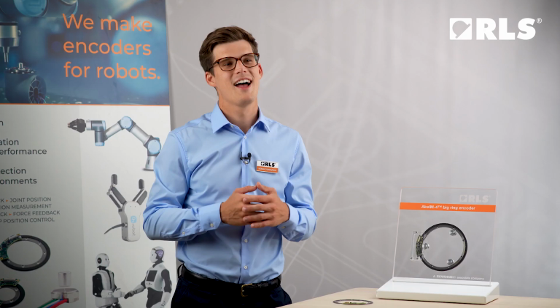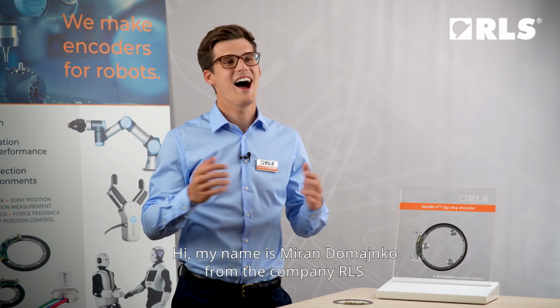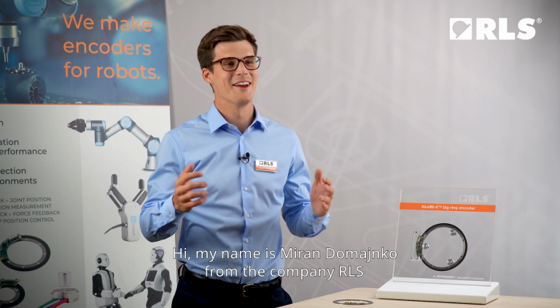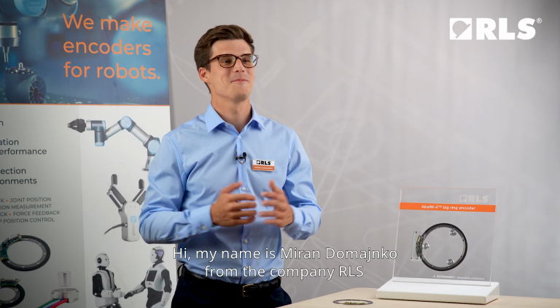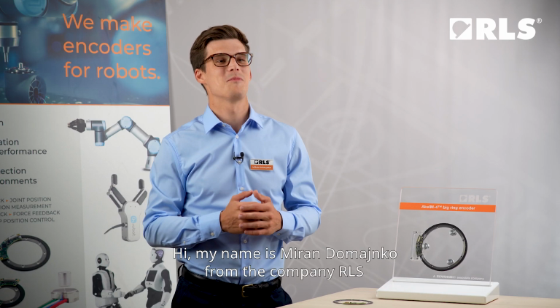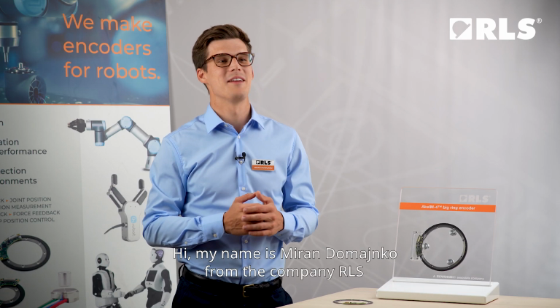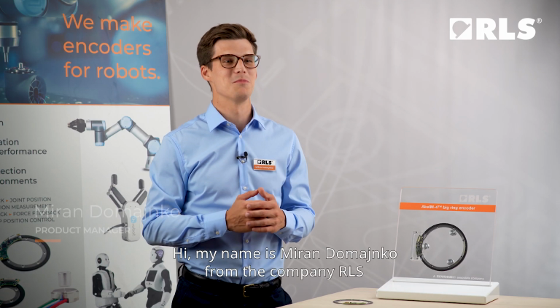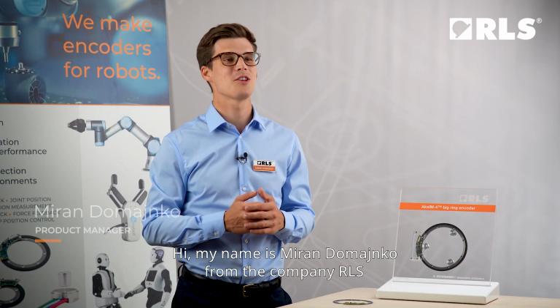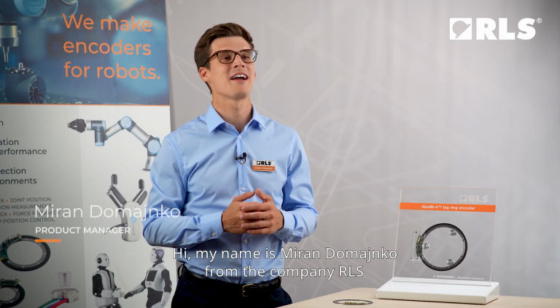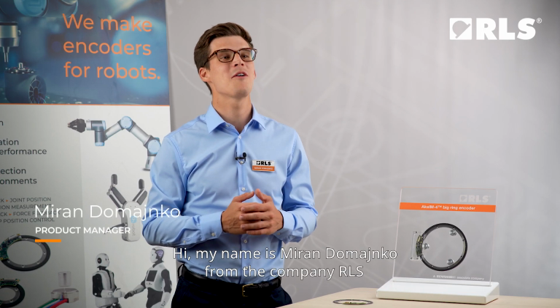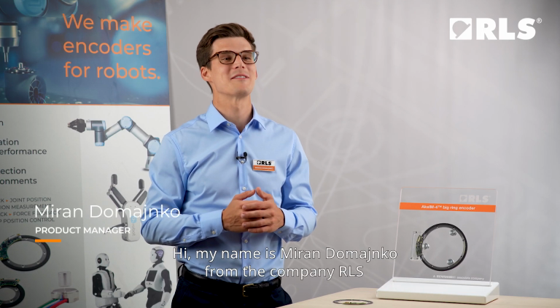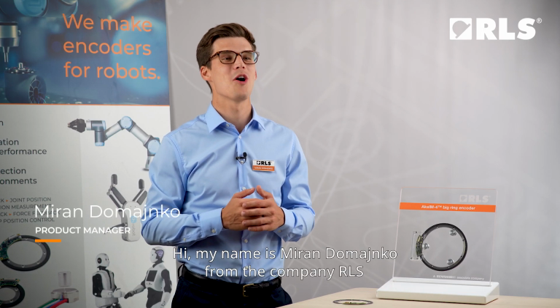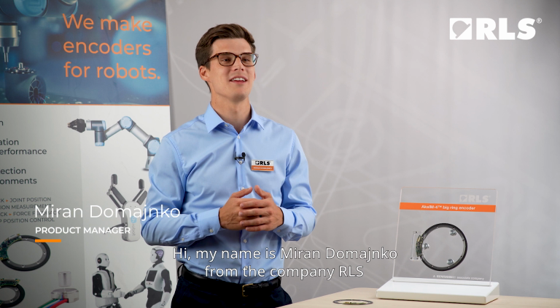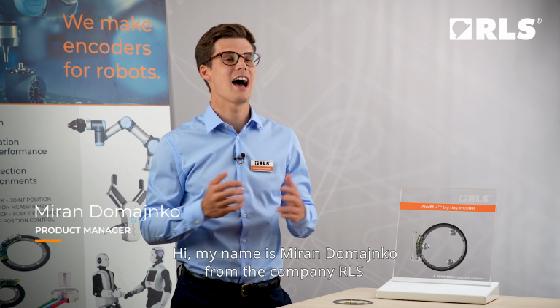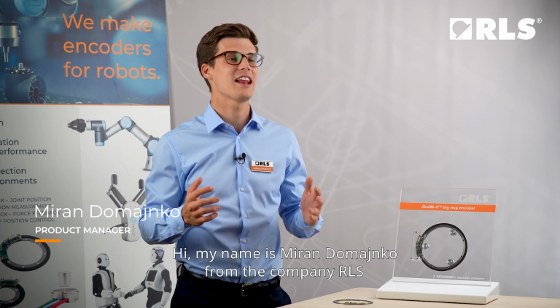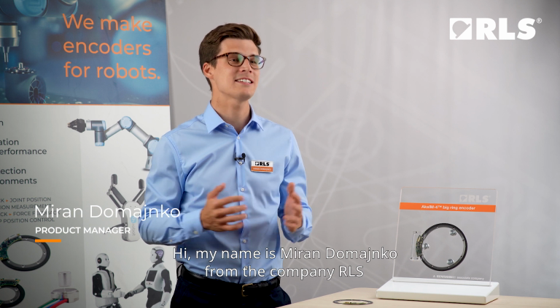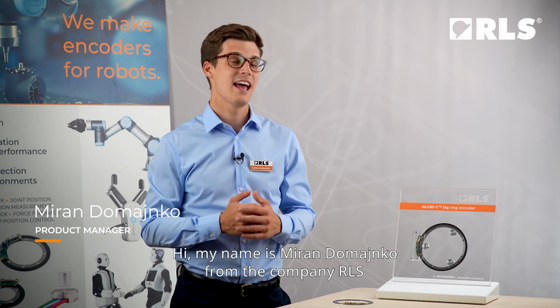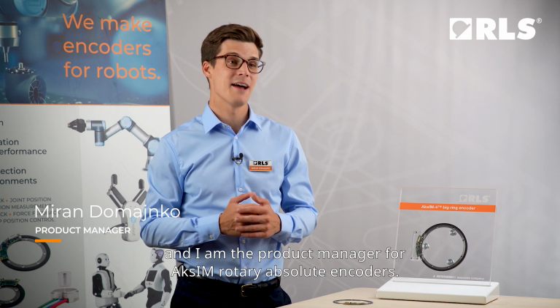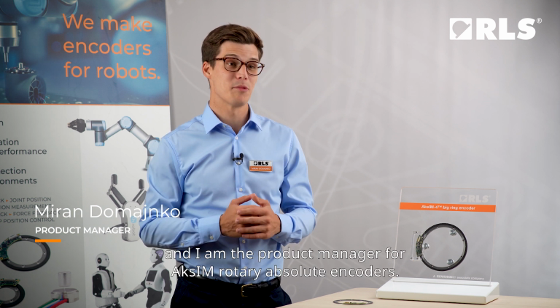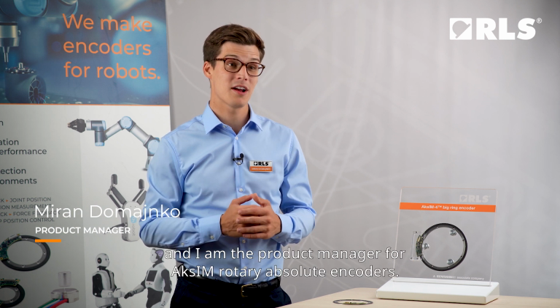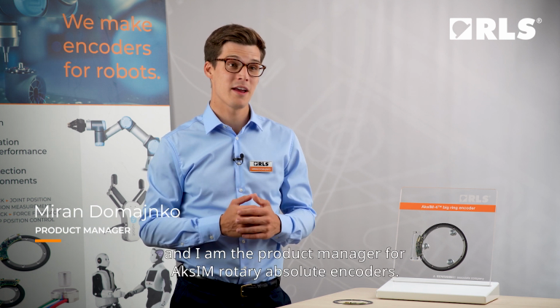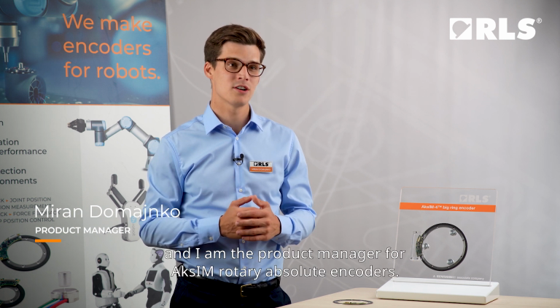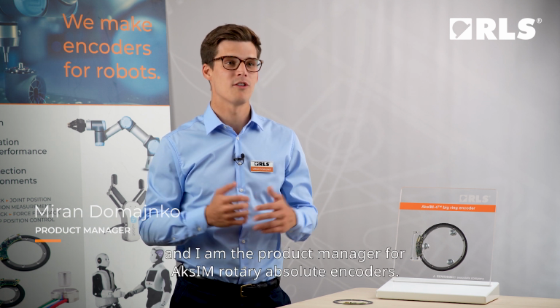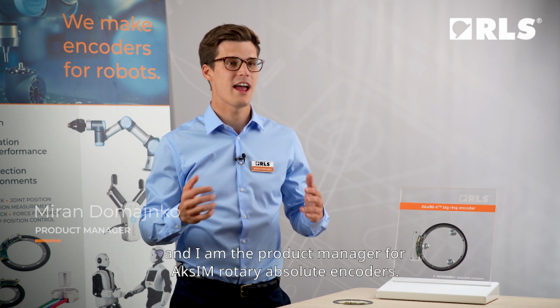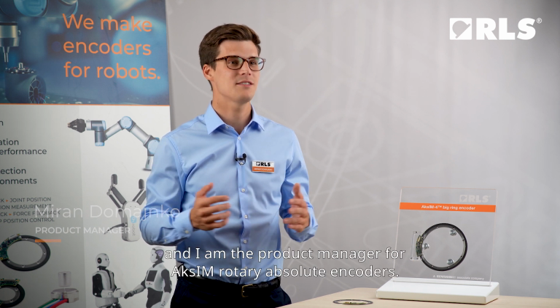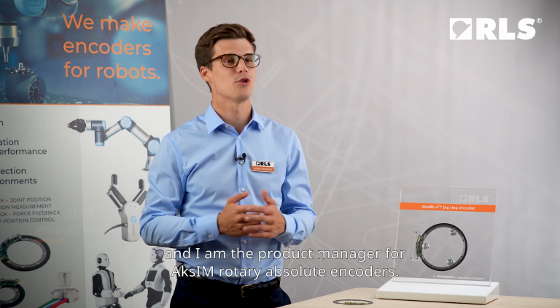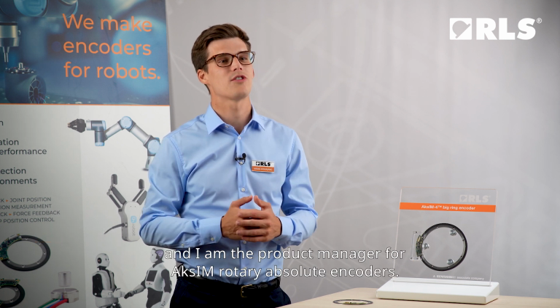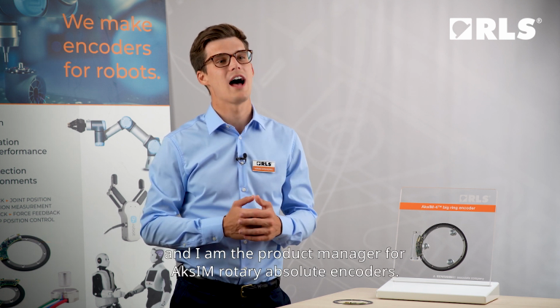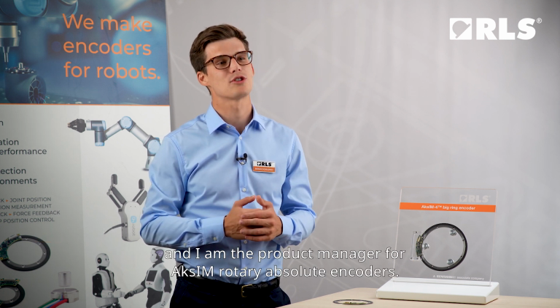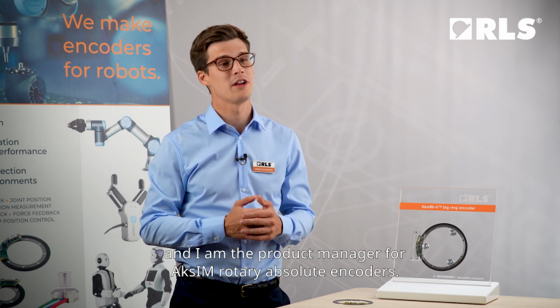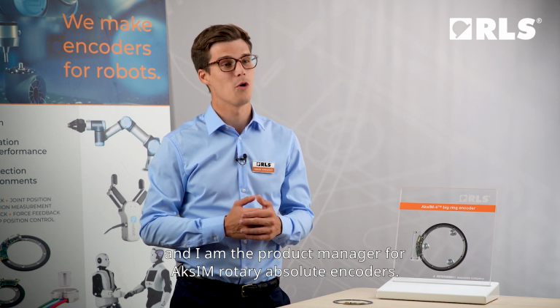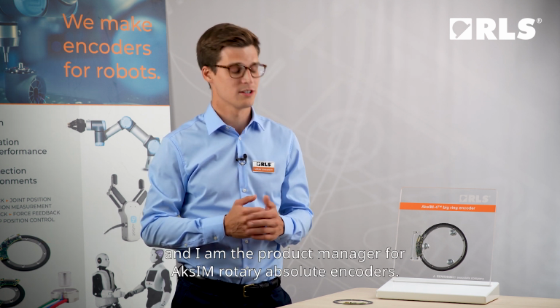Hi, my name is Miran Domanko from the company RLS and I'm the product manager for AXIM Rotary Absolute Encoders.